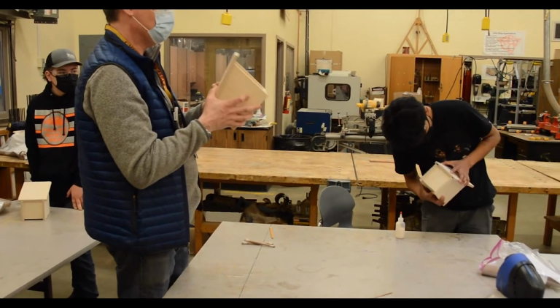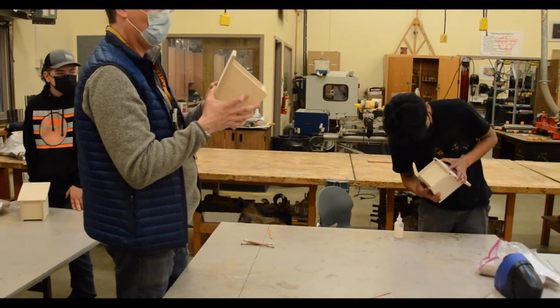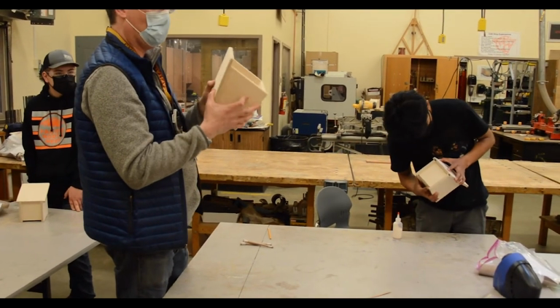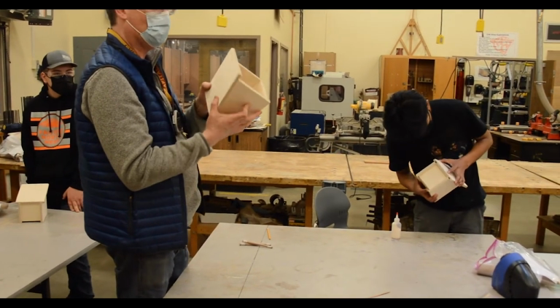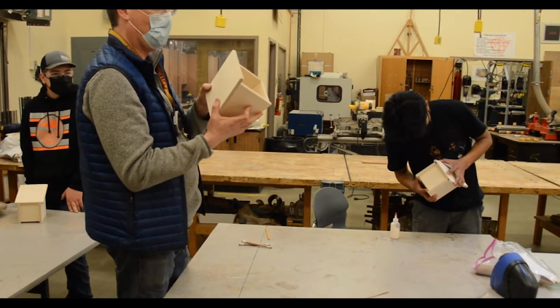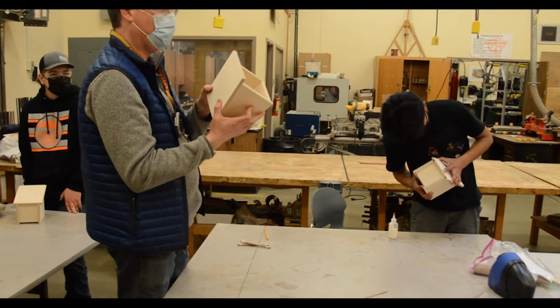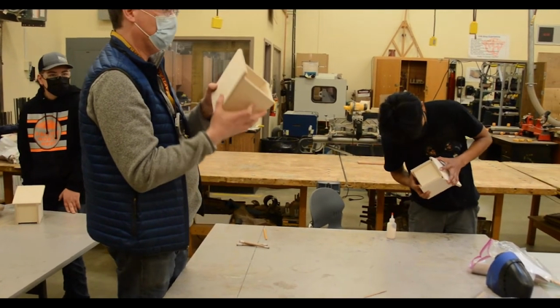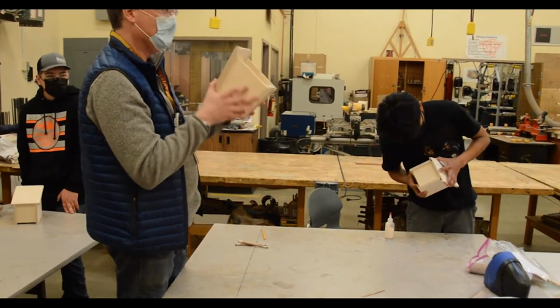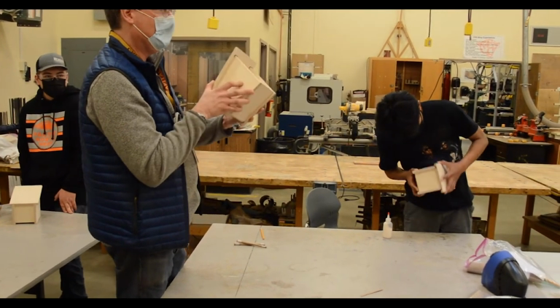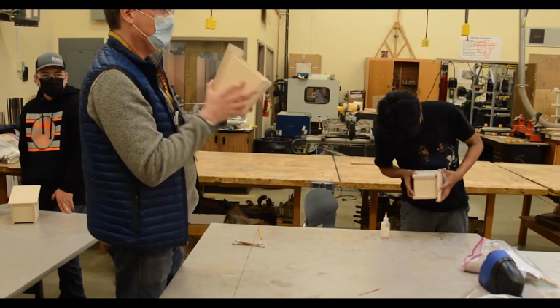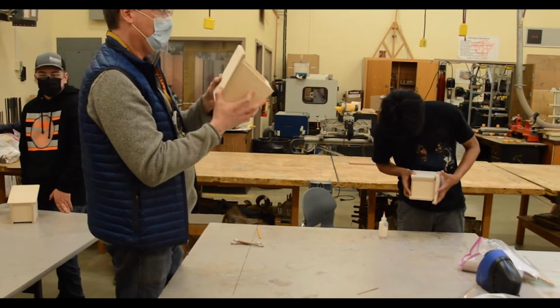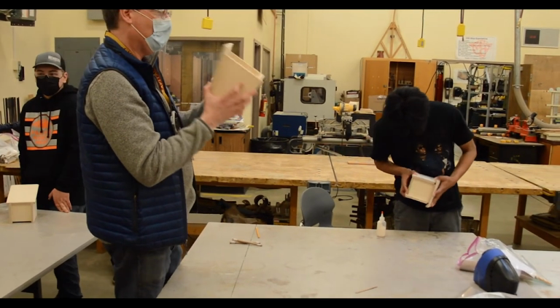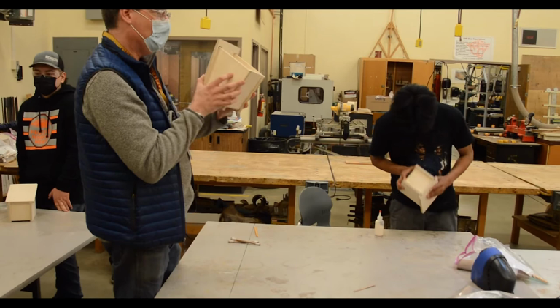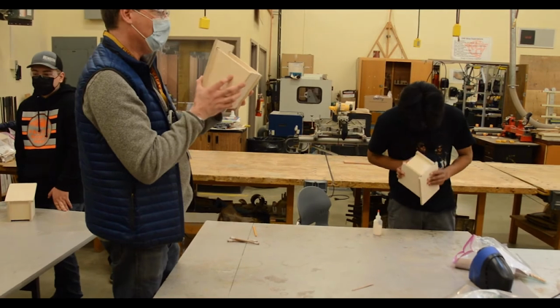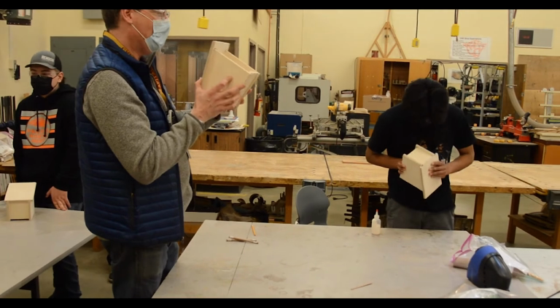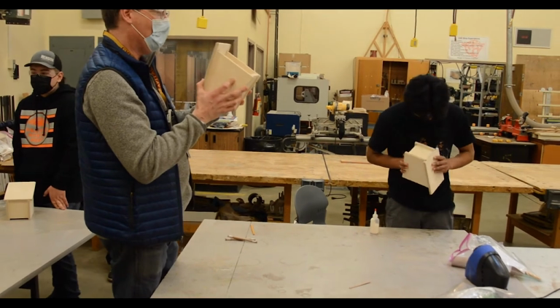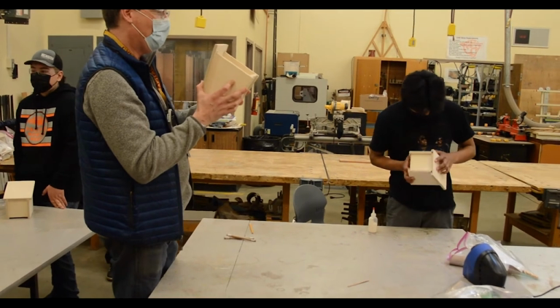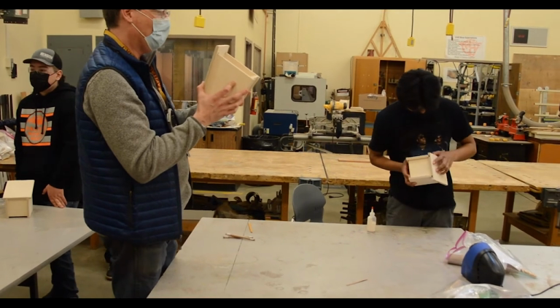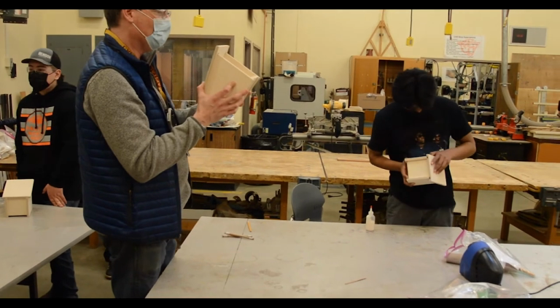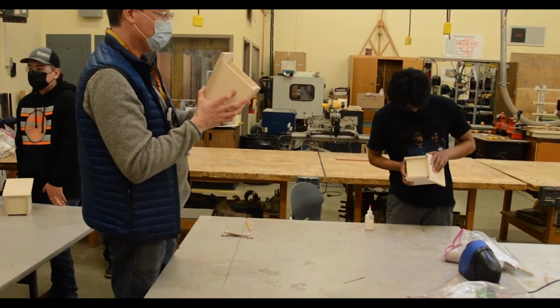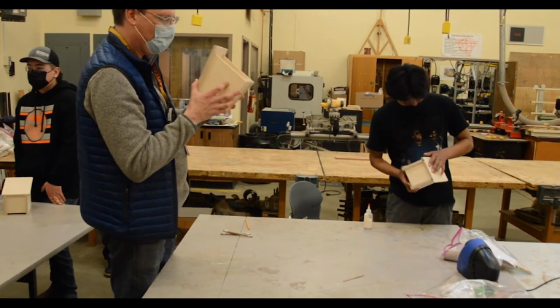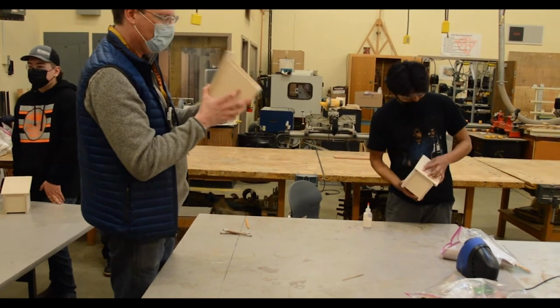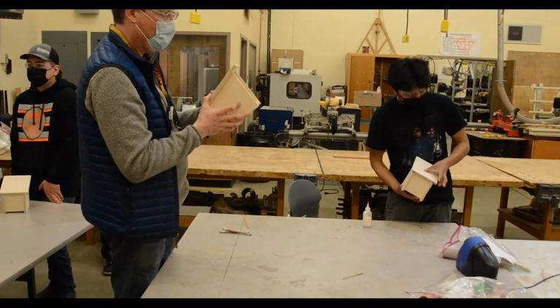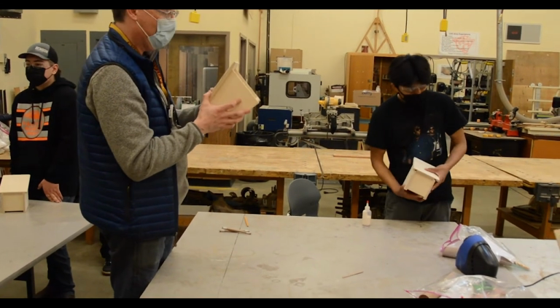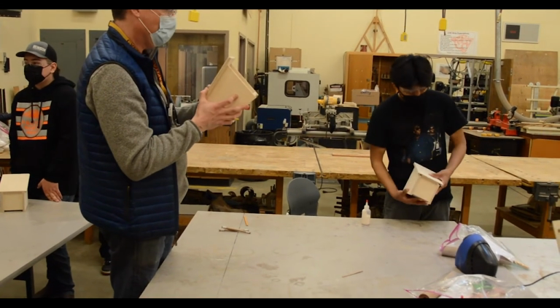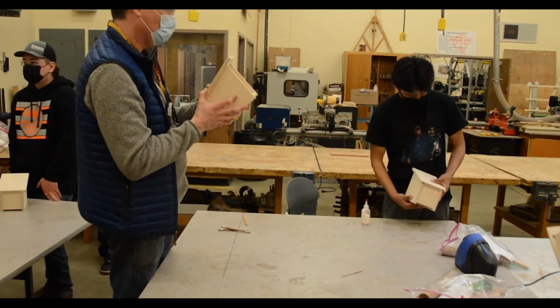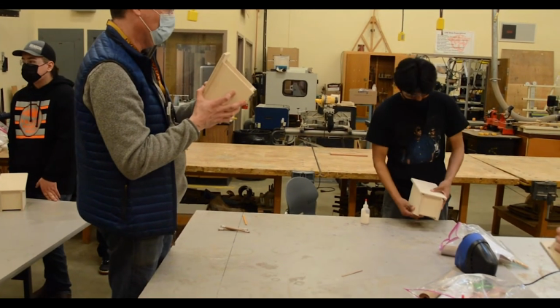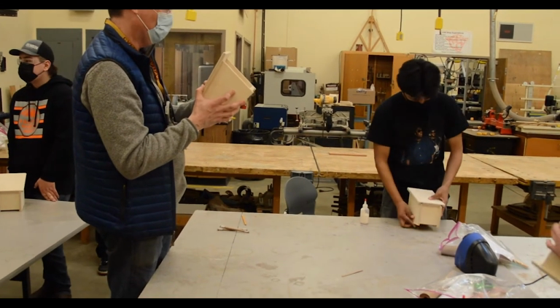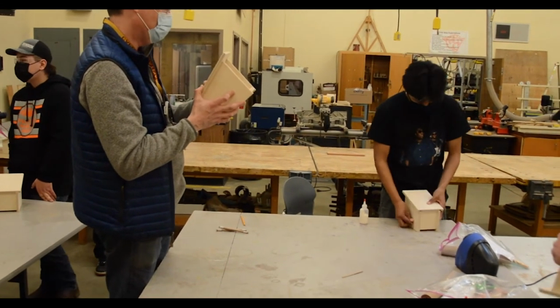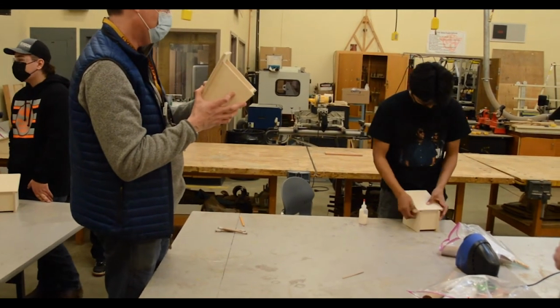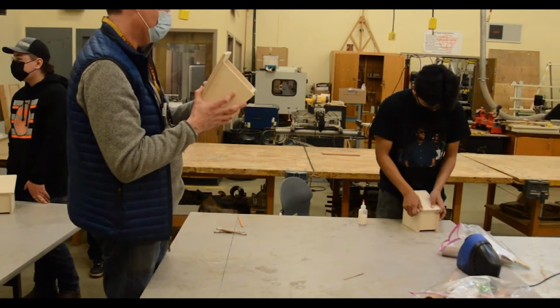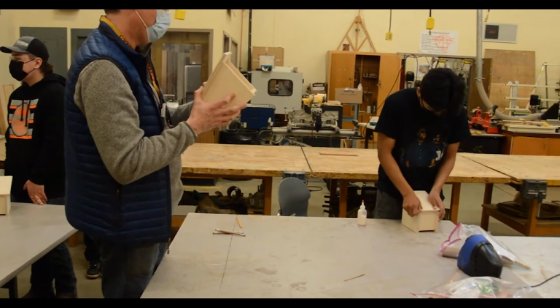So this is how it's all going to go together. This is what we call a dry fit — we now know how it all goes together. Now you get to glue it.